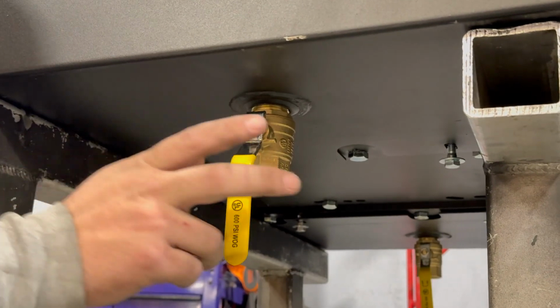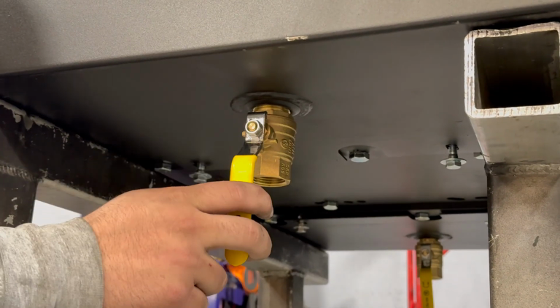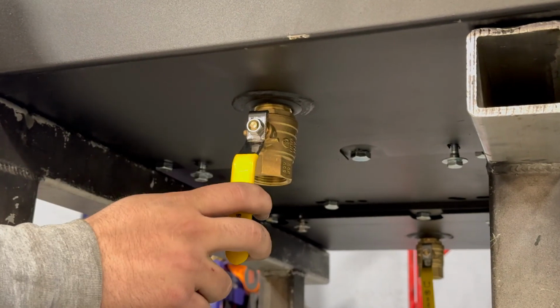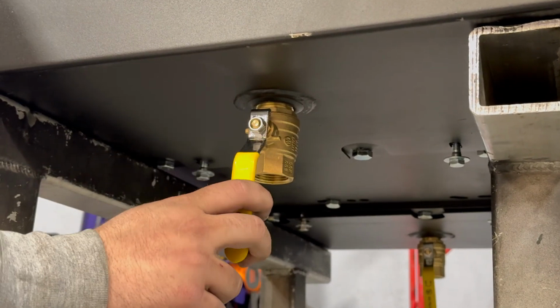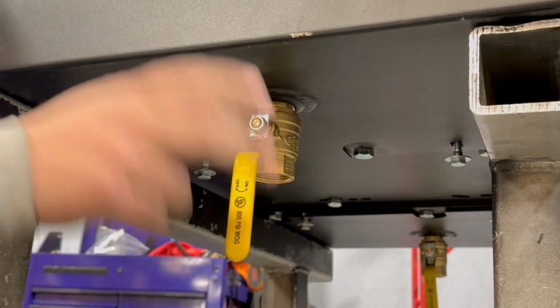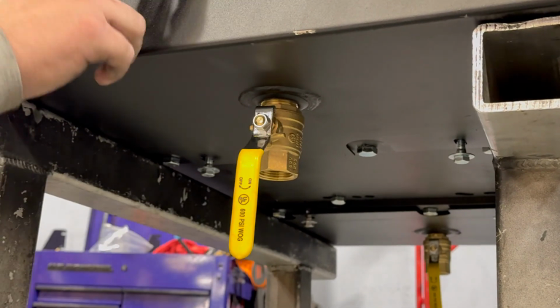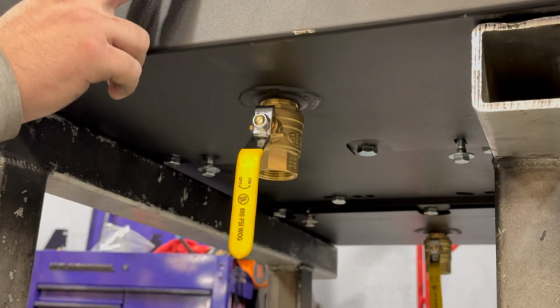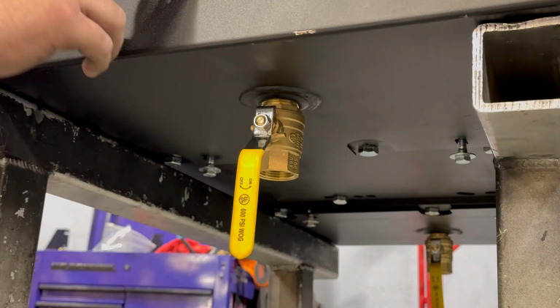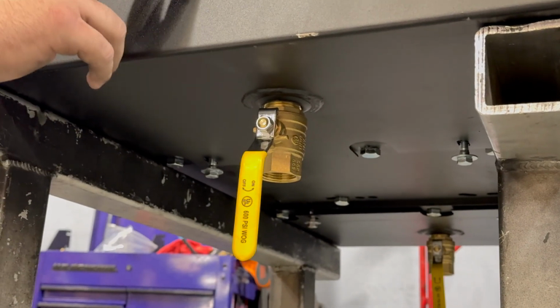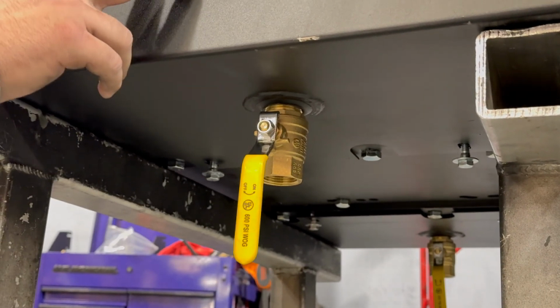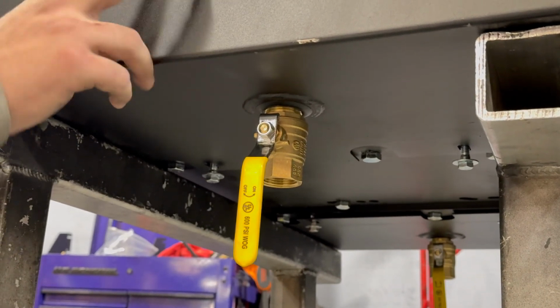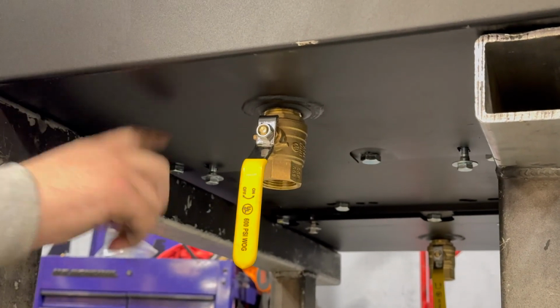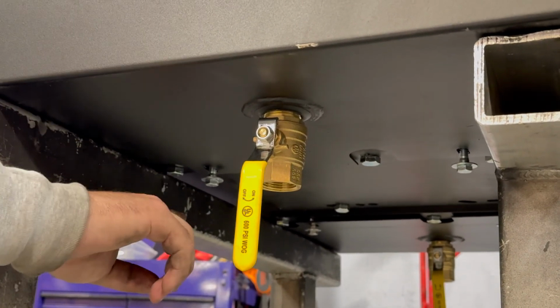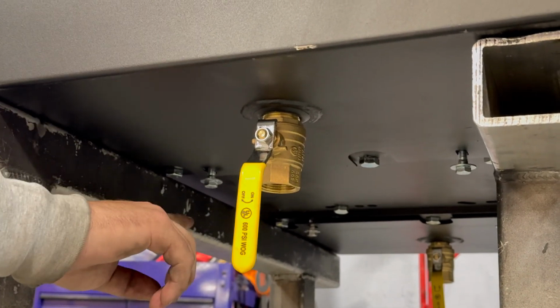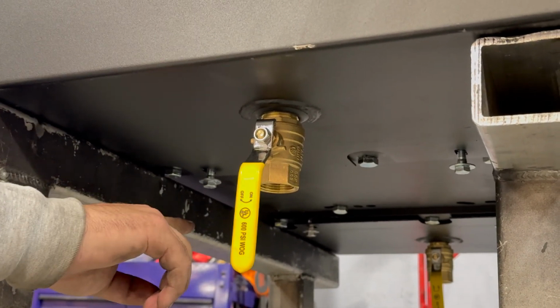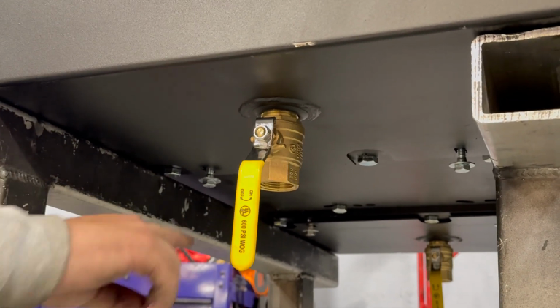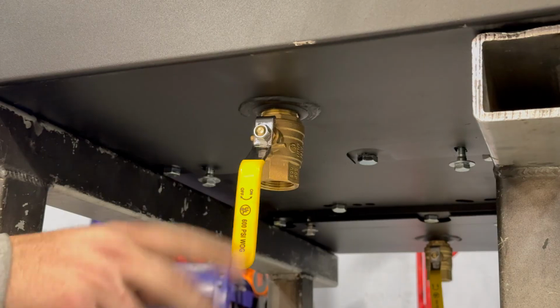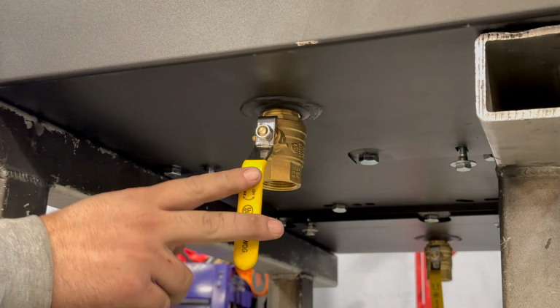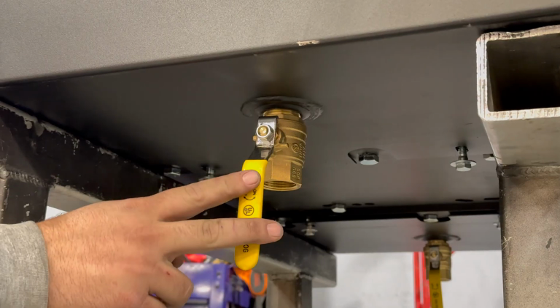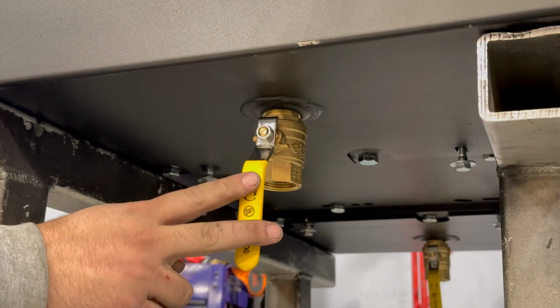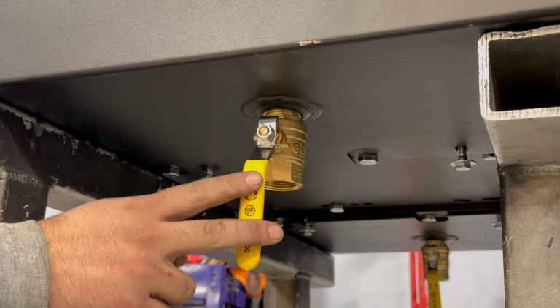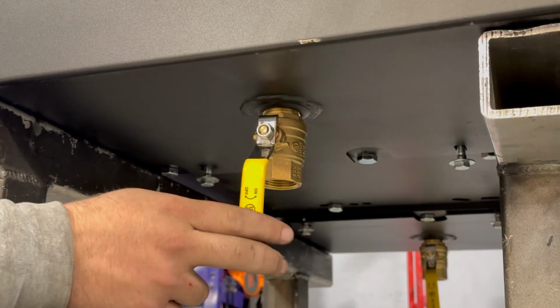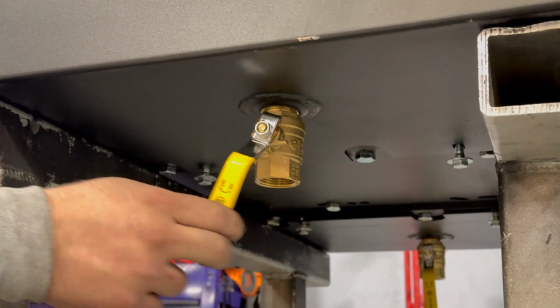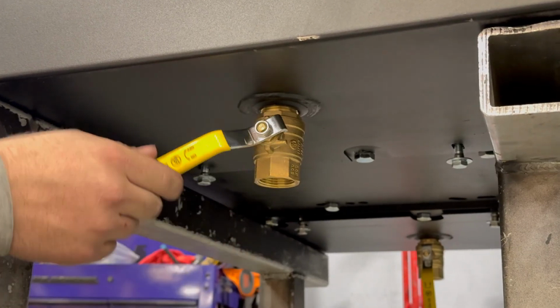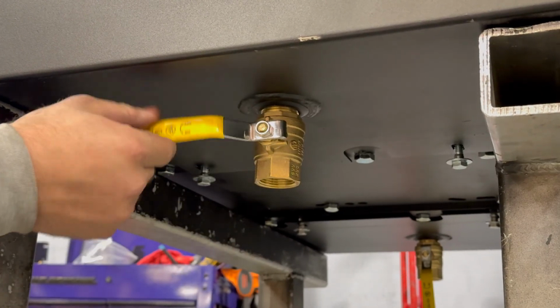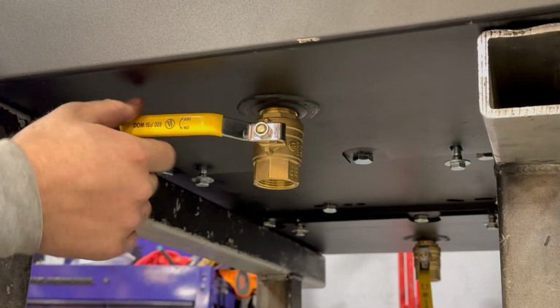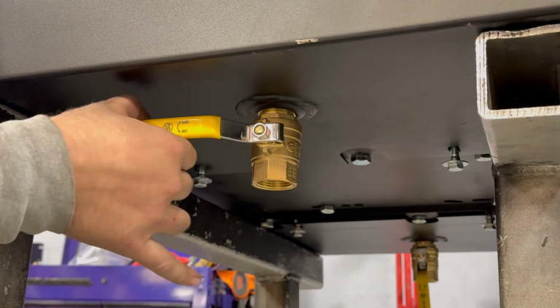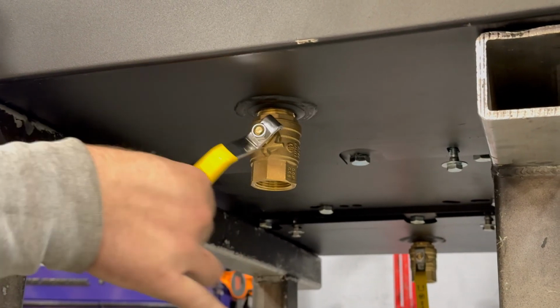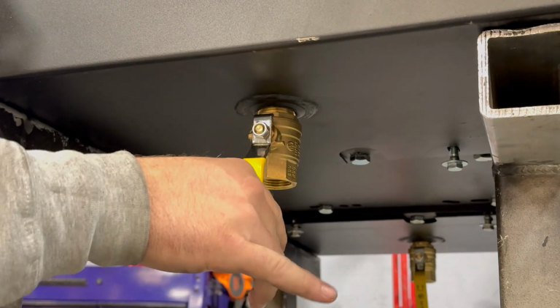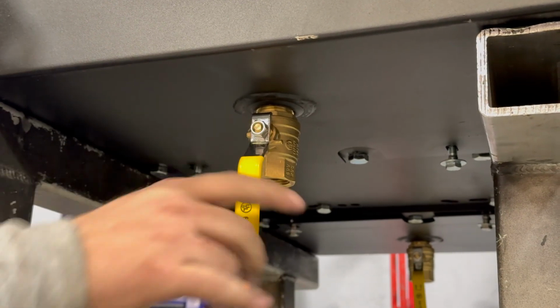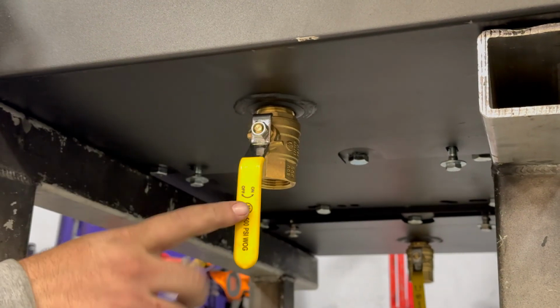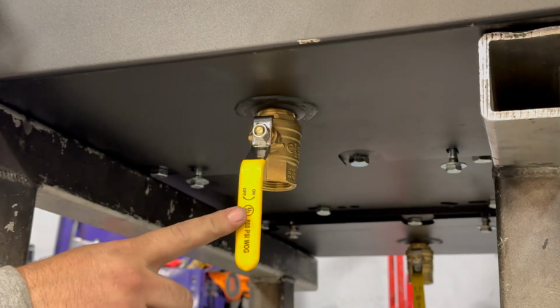On your package, on your muffler and your 10-gallon secondary on the other side, you have a one-inch drain plug right here. Drain these daily.